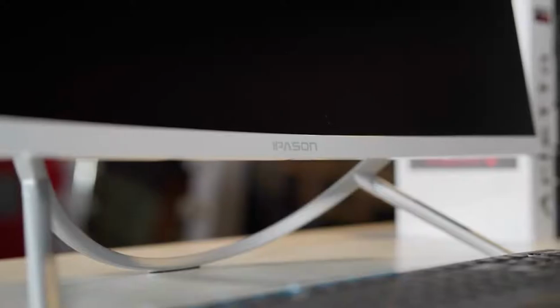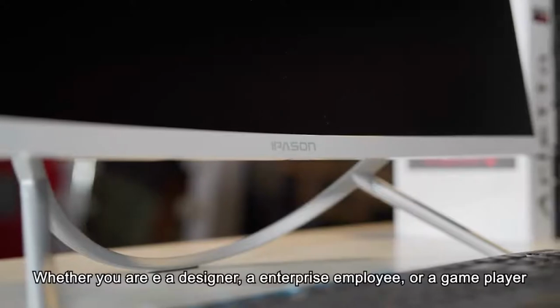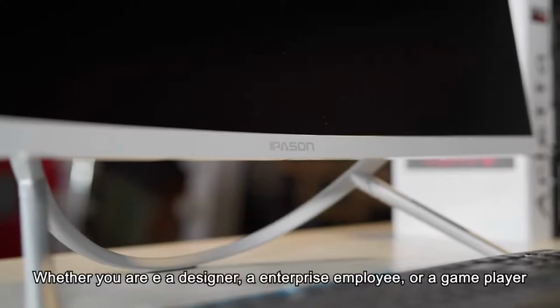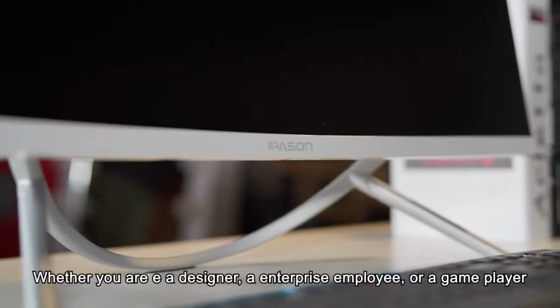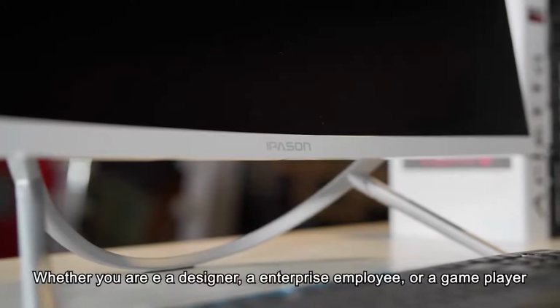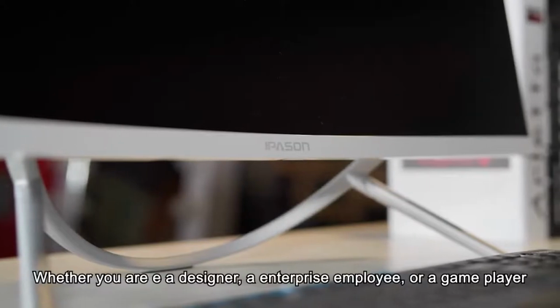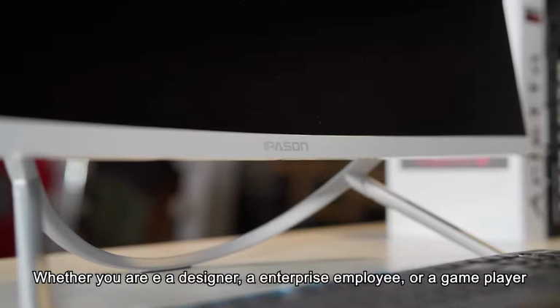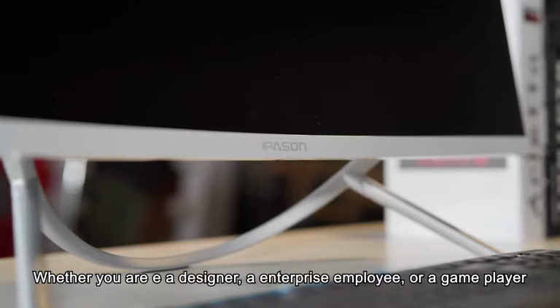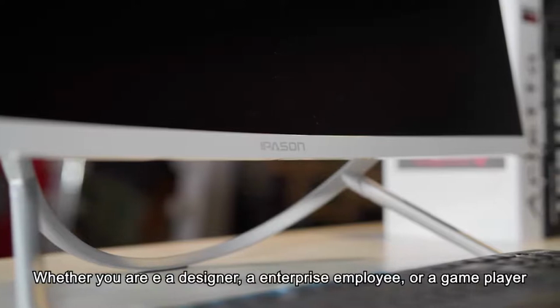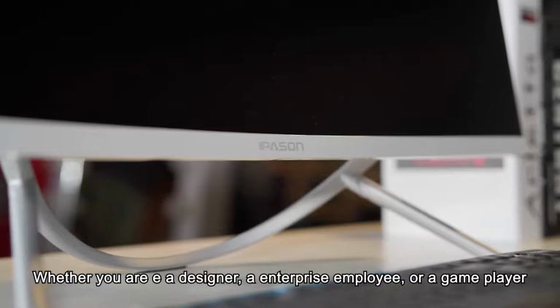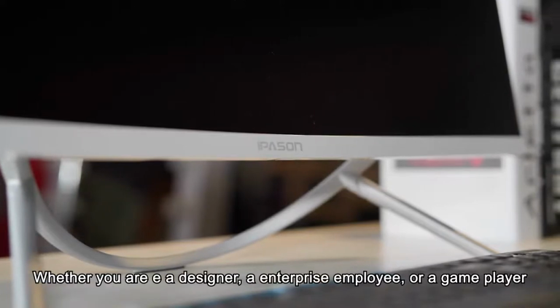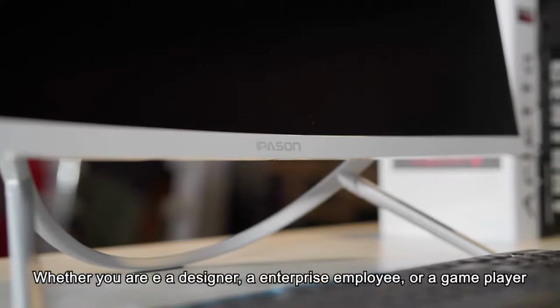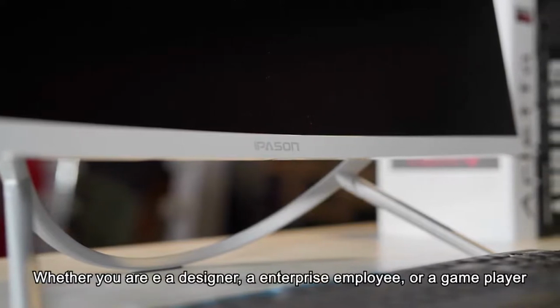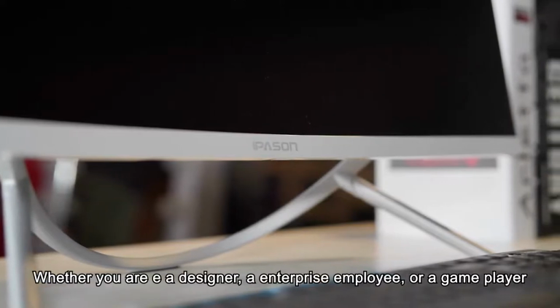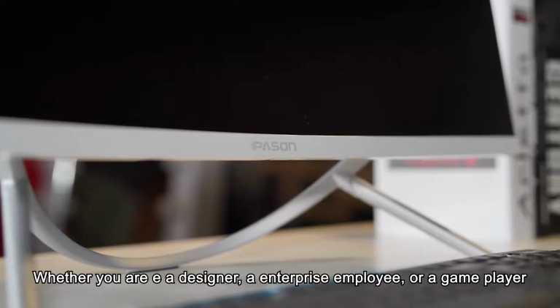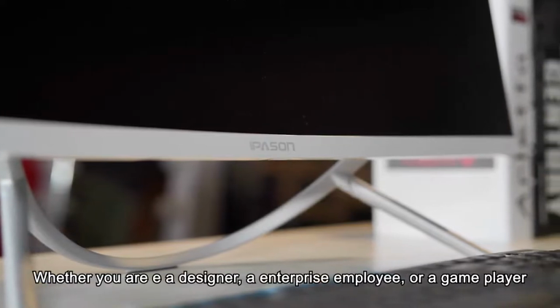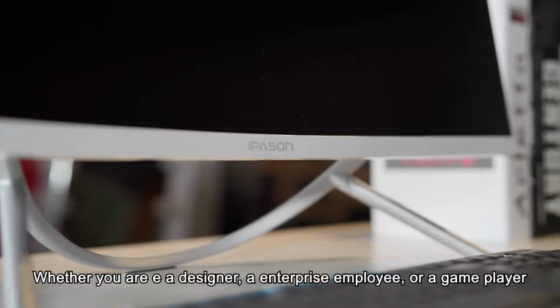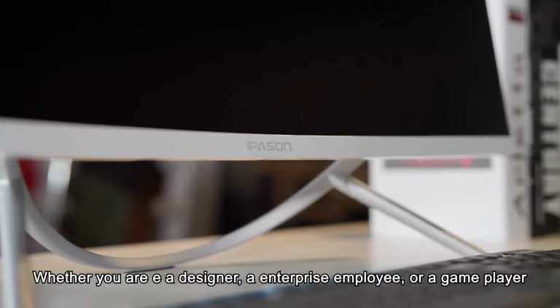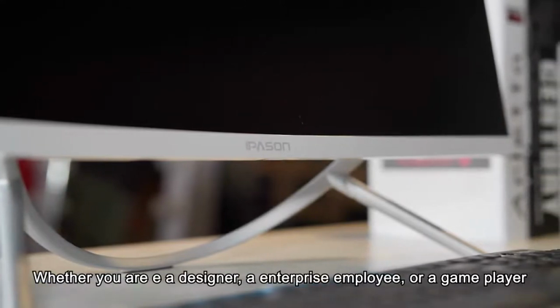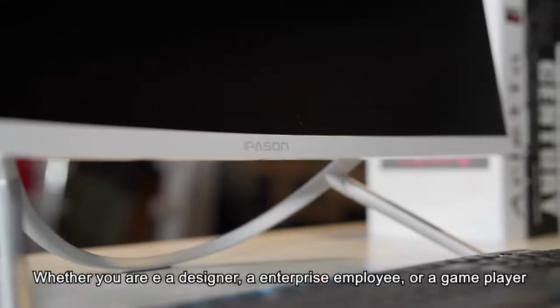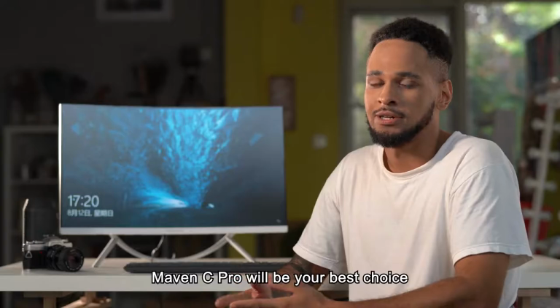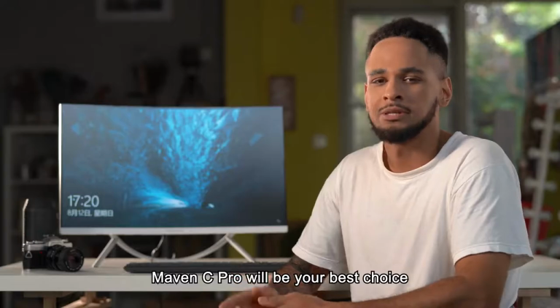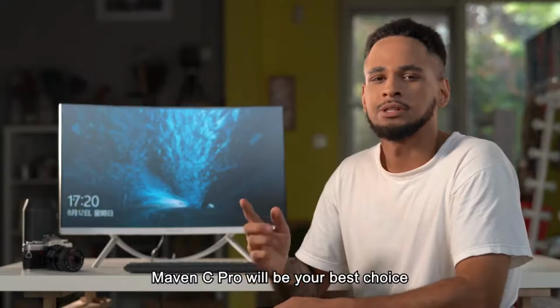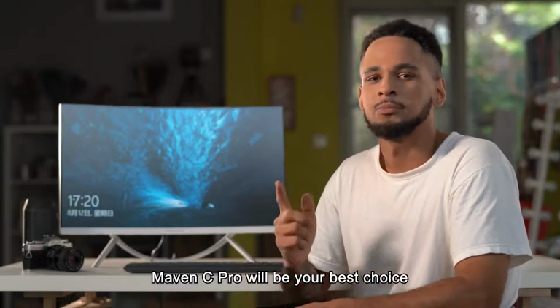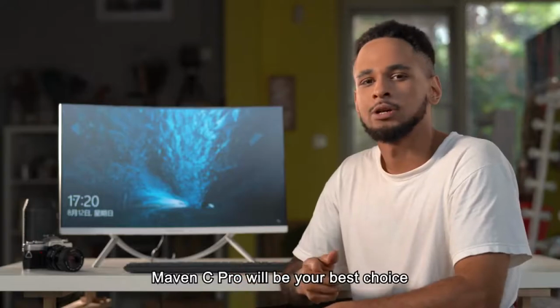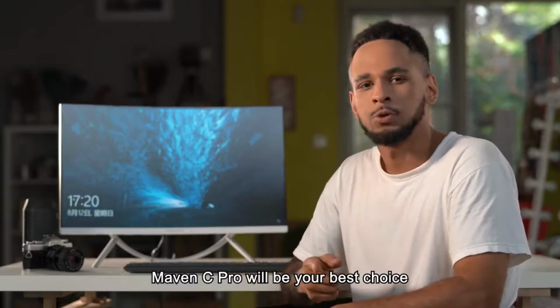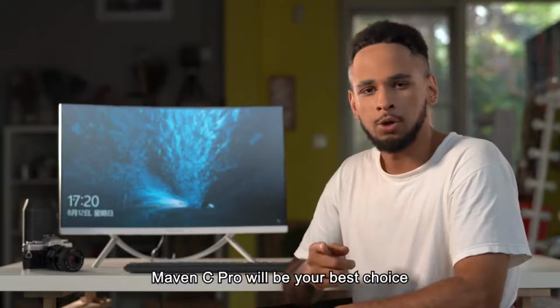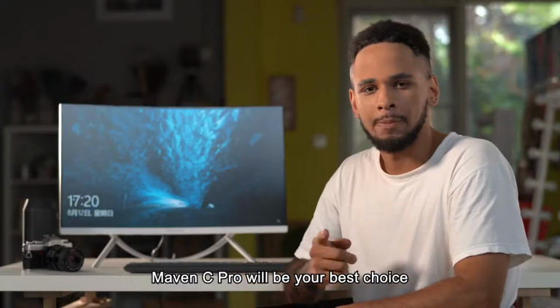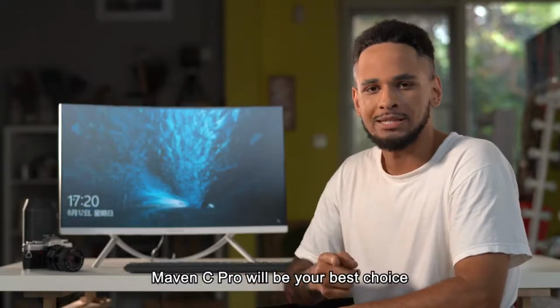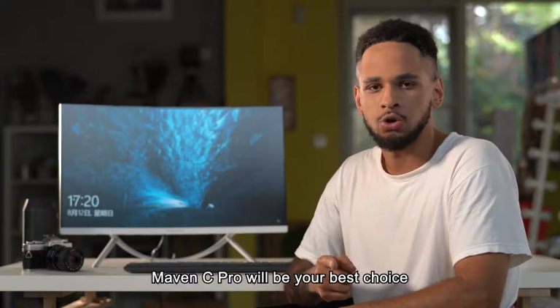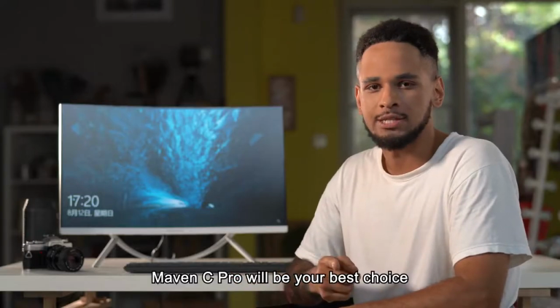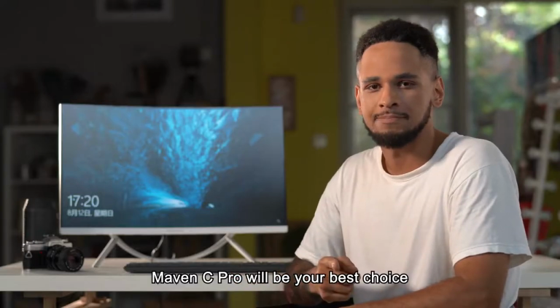Whether you are a designer, an enterprise employee, or a game player, Maven C-PRO will be your best choice.